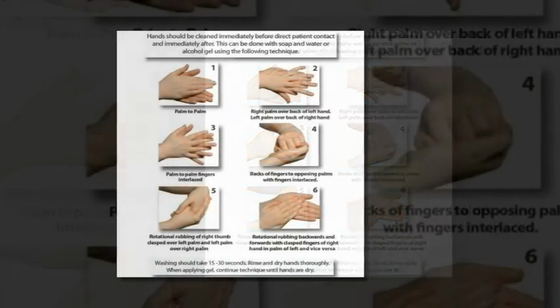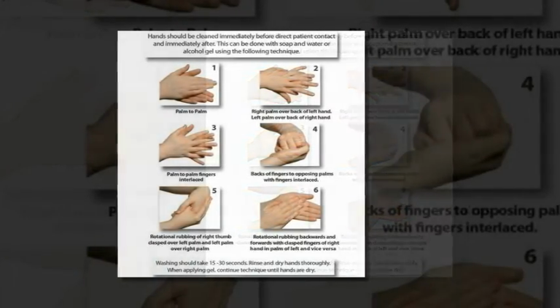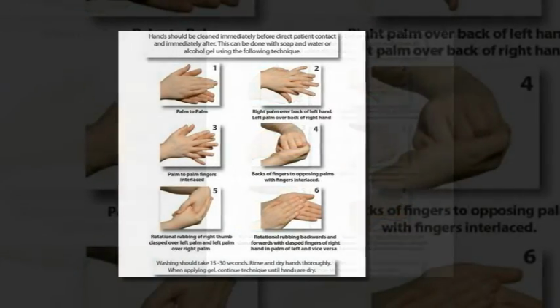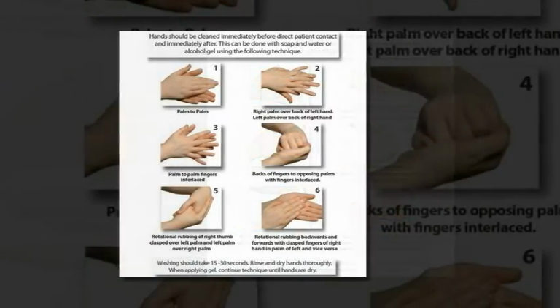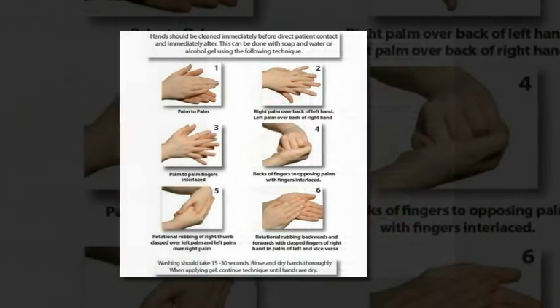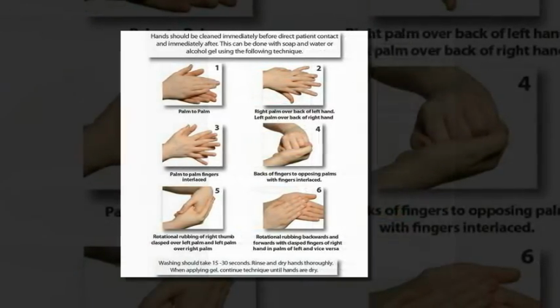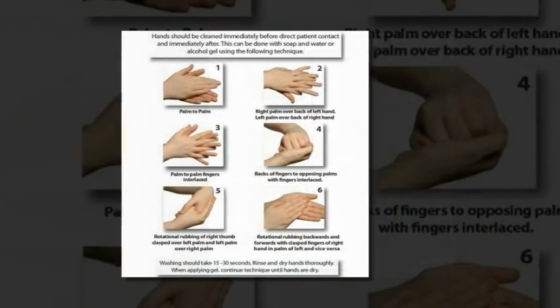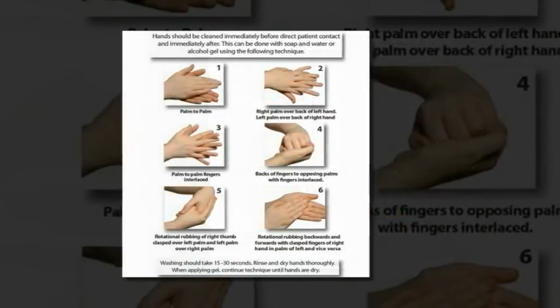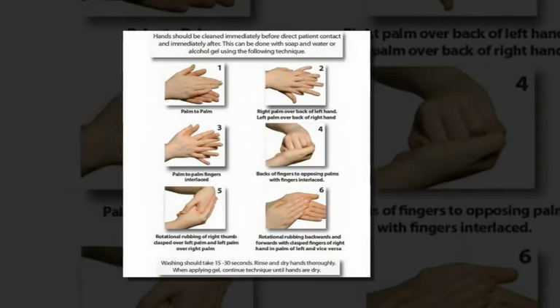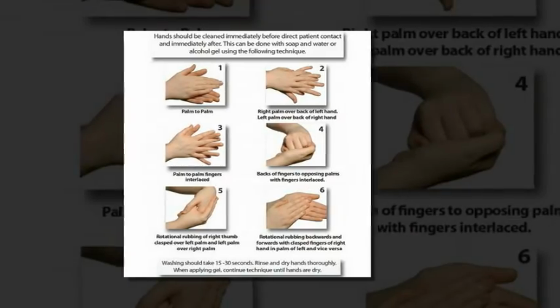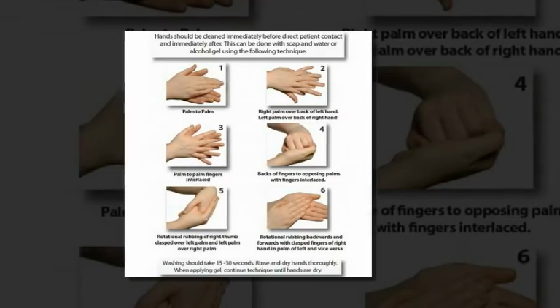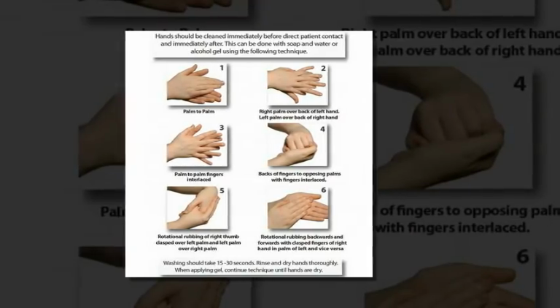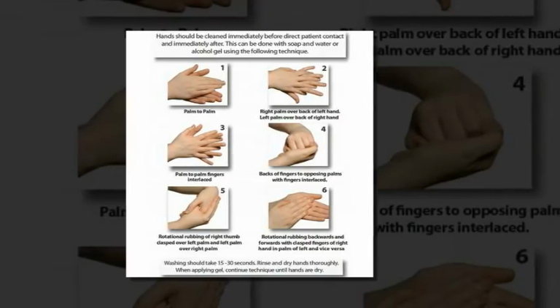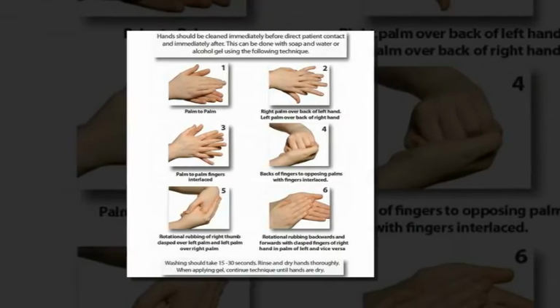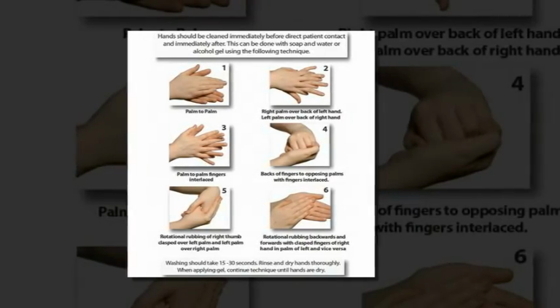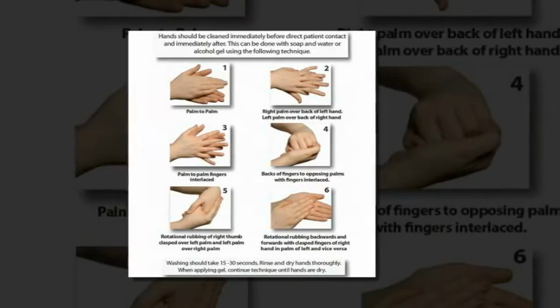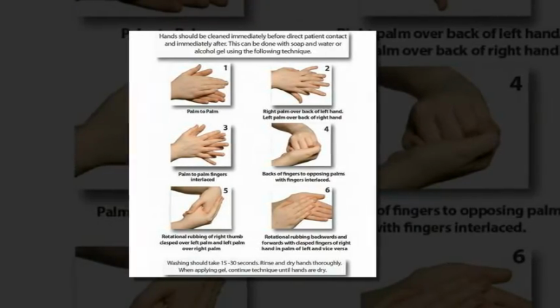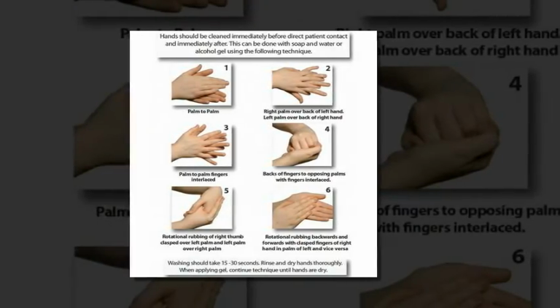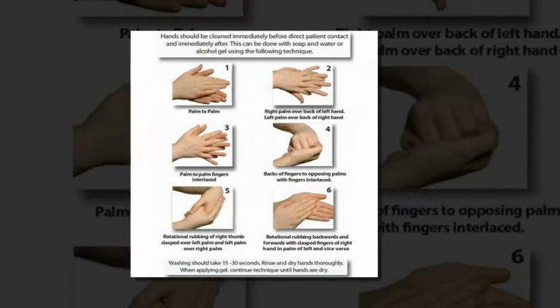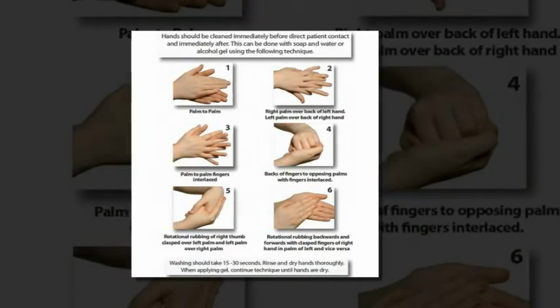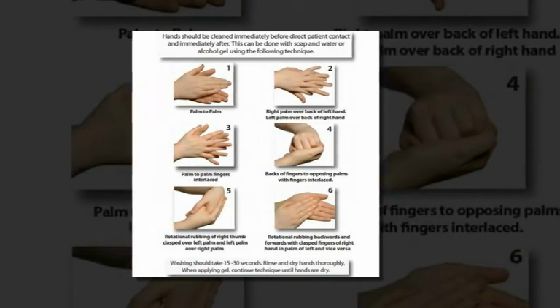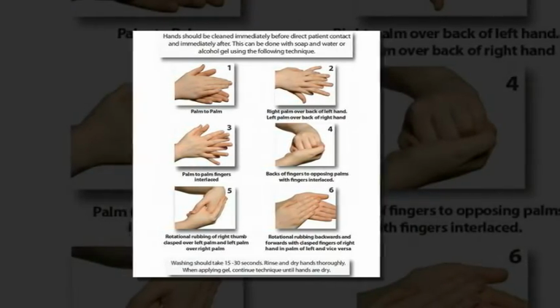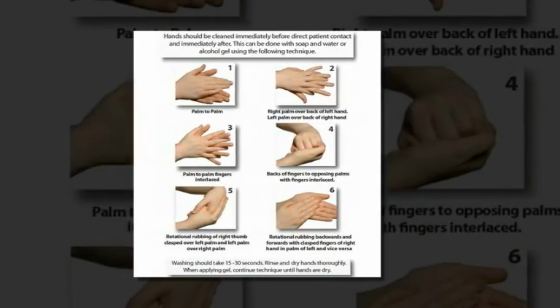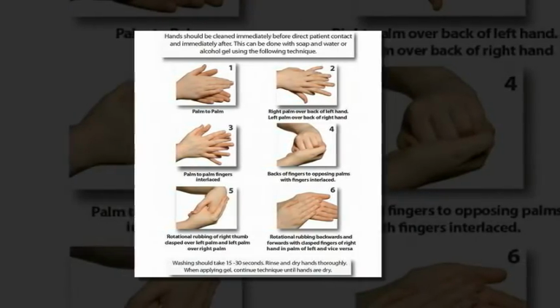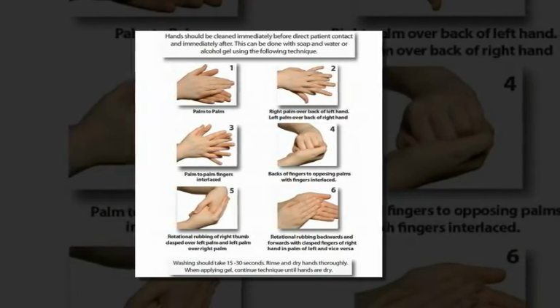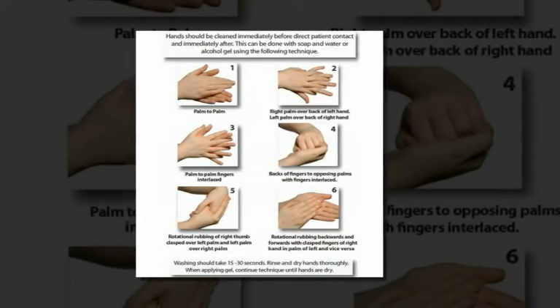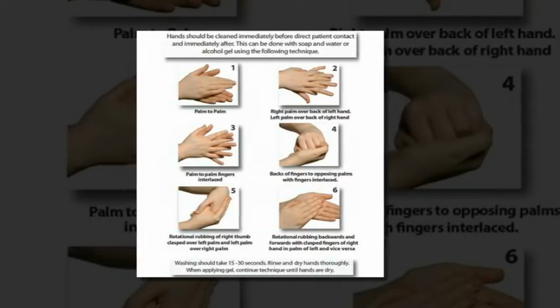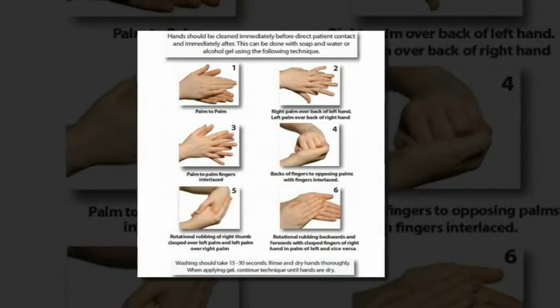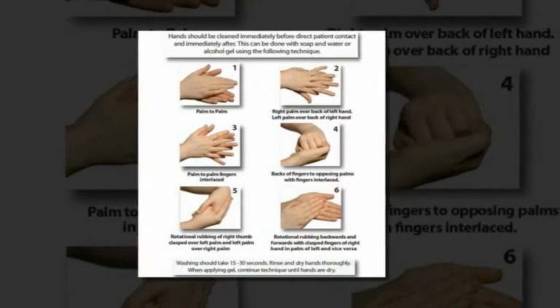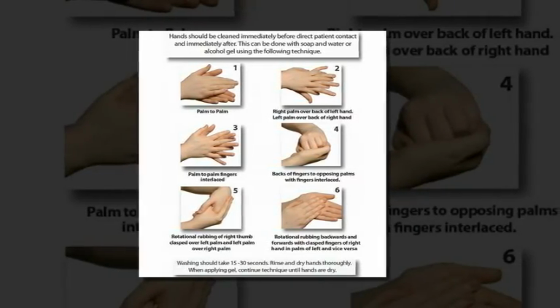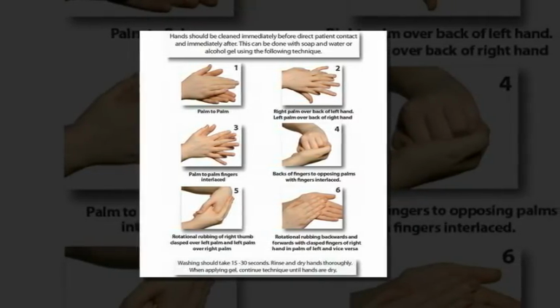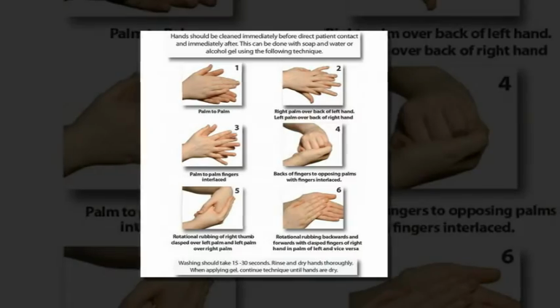Experts say that you should use soap if your hands are visibly dirty, but use an alcohol-based hand rub if you cannot tell just by looking at them.